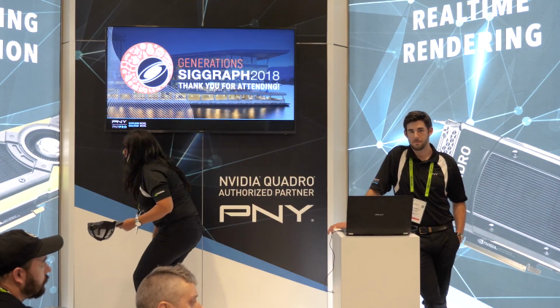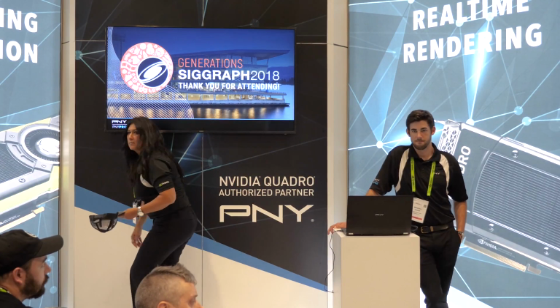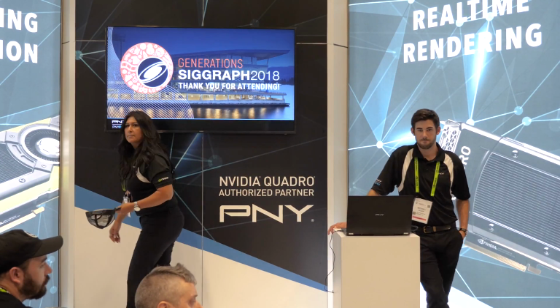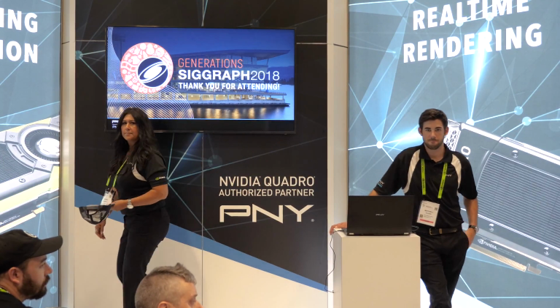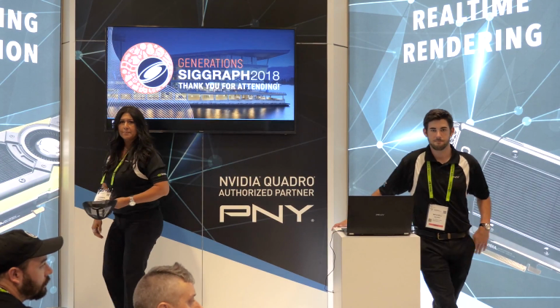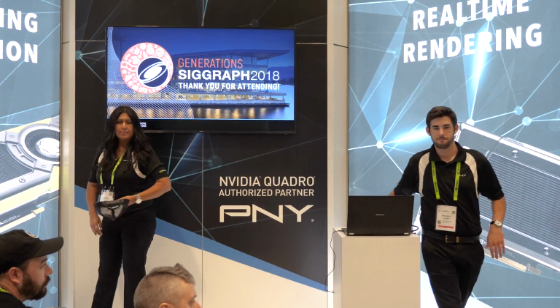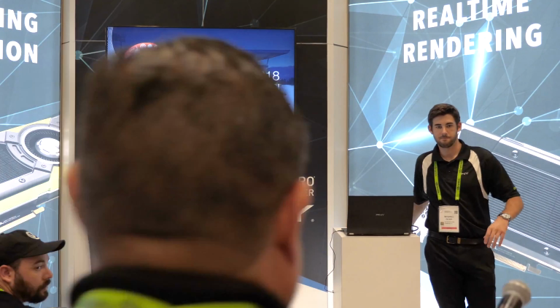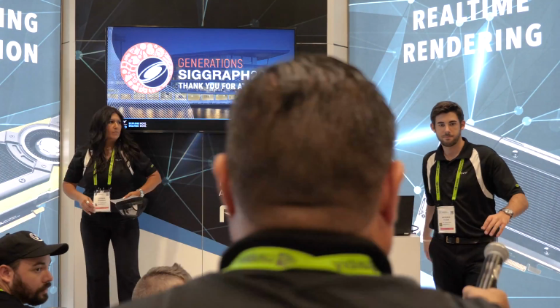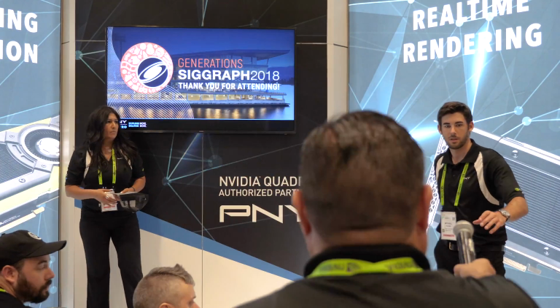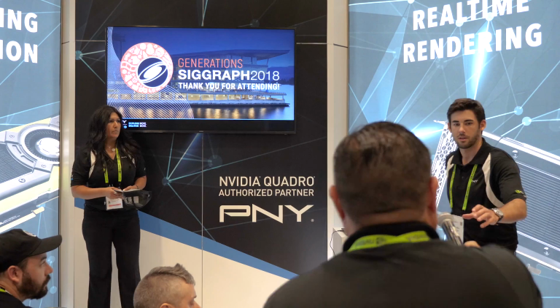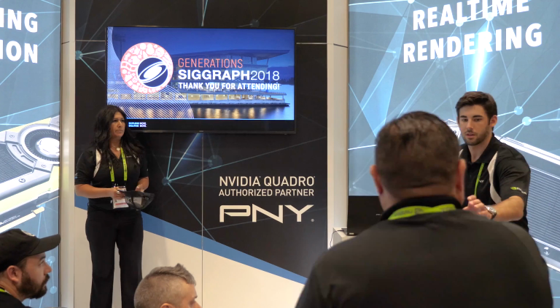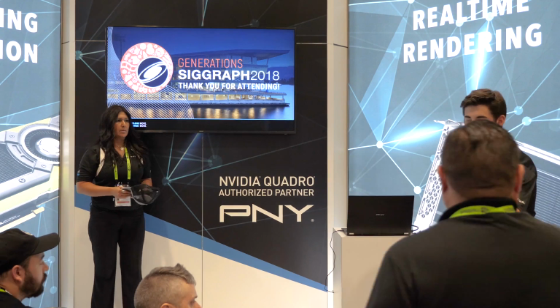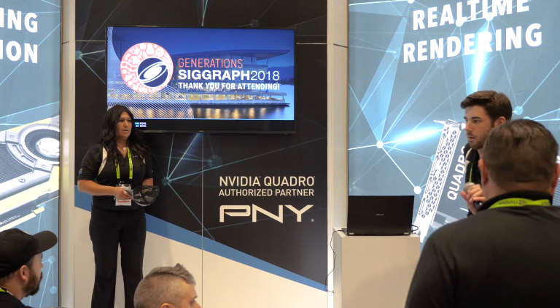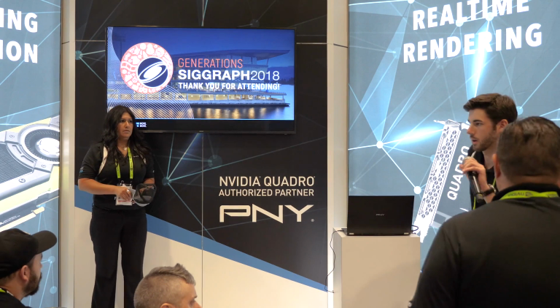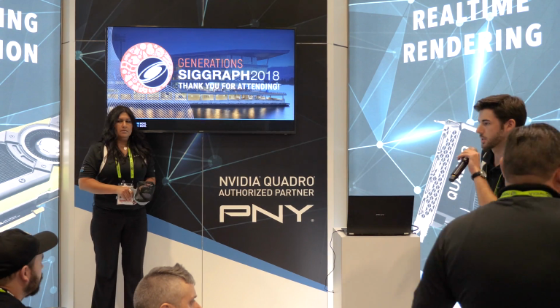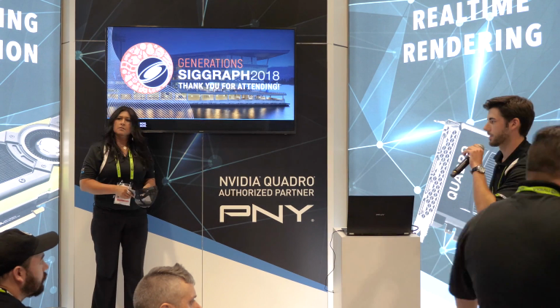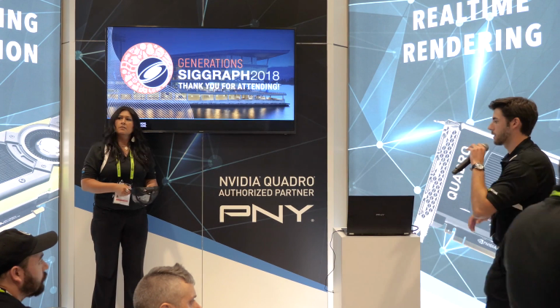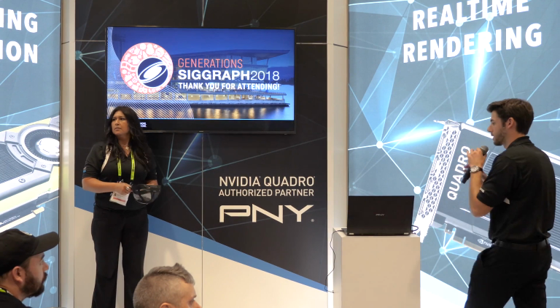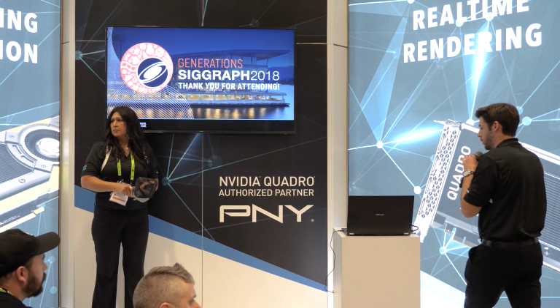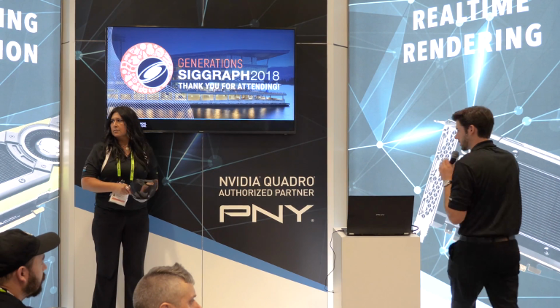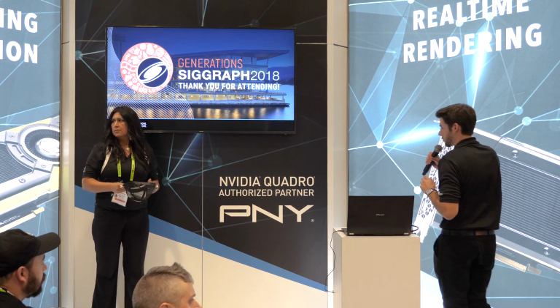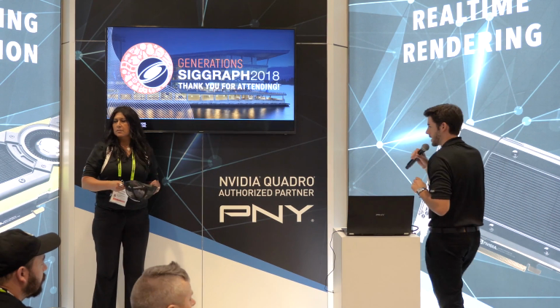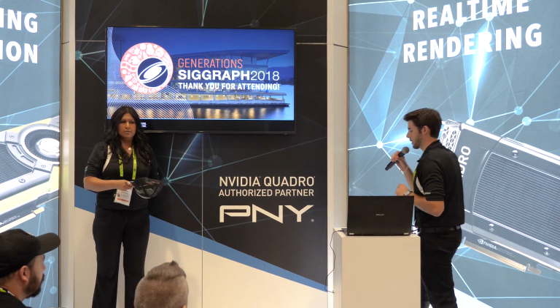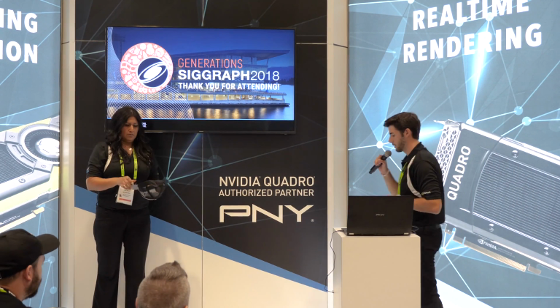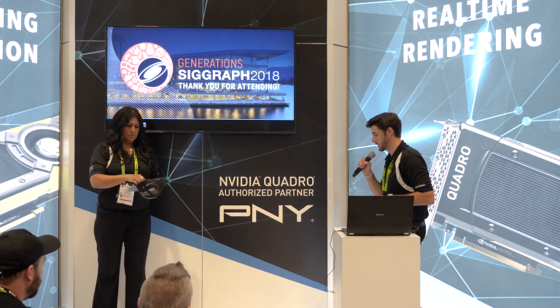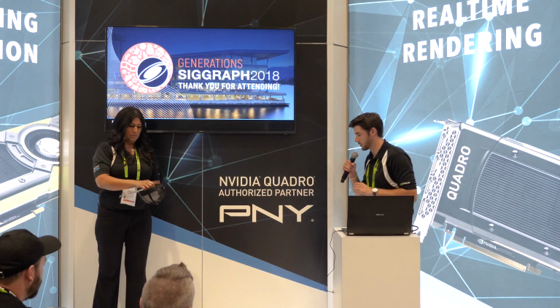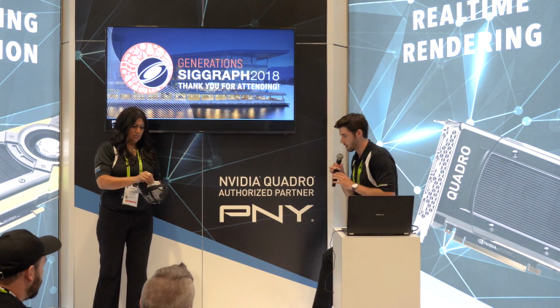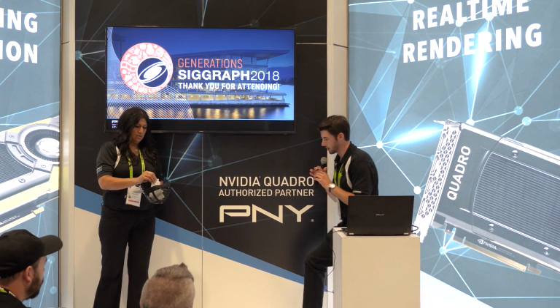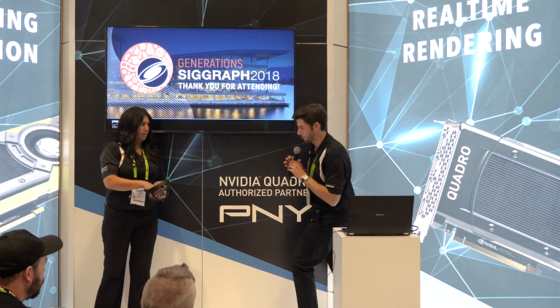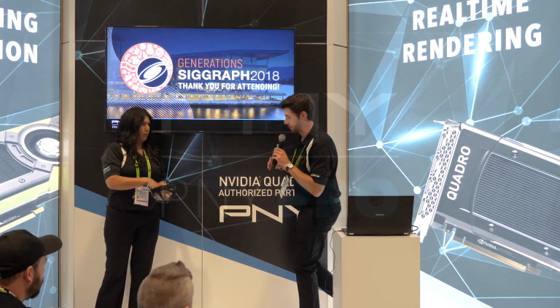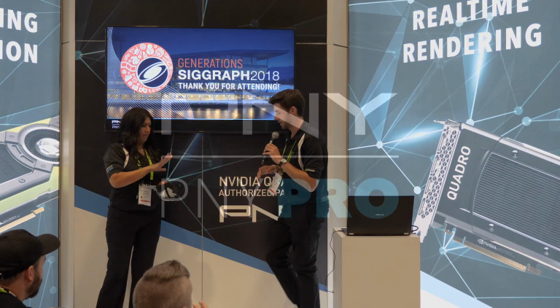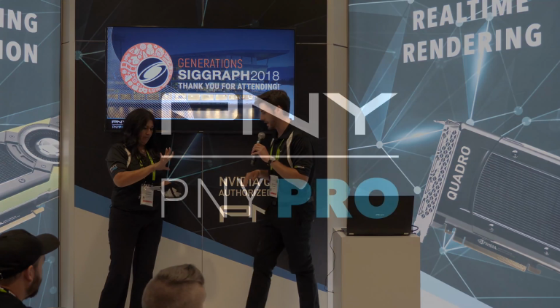Thank you. Alright guys, well thank you for your questions. Right now we're going to be doing the drawing for the raffle.